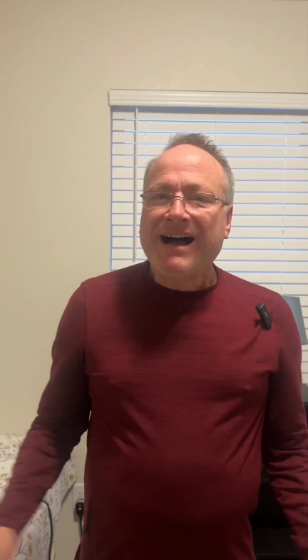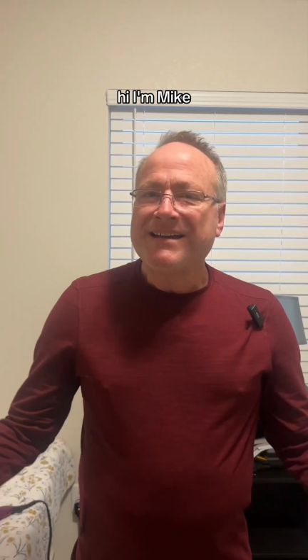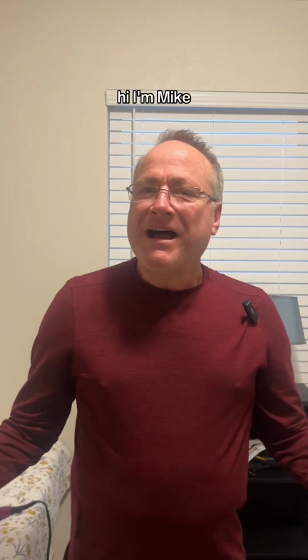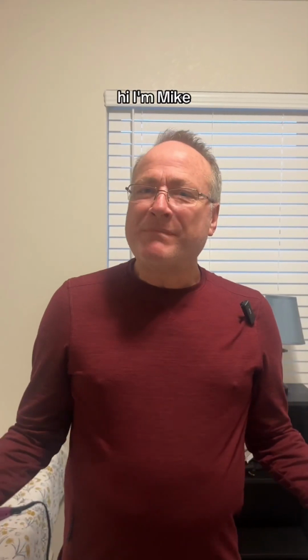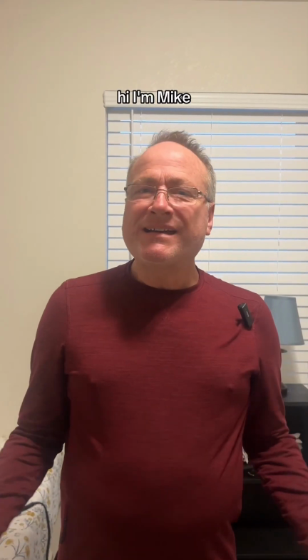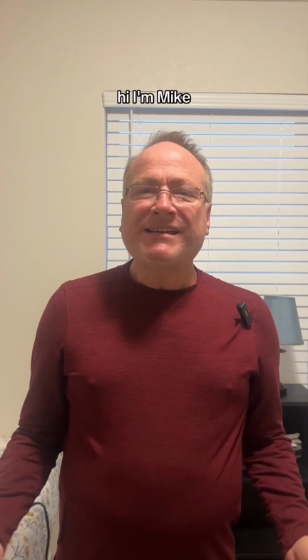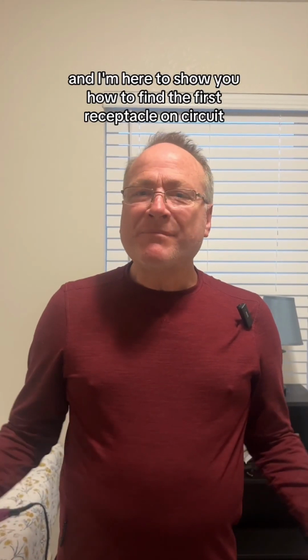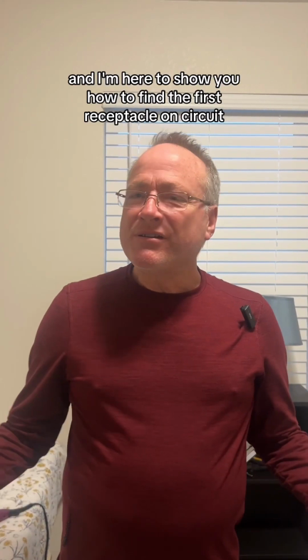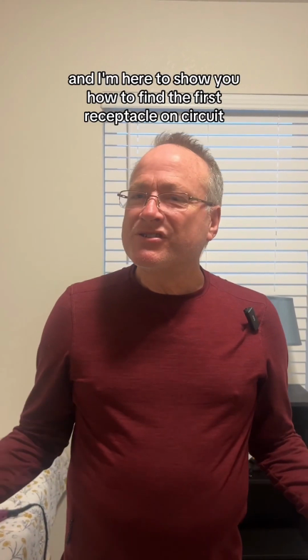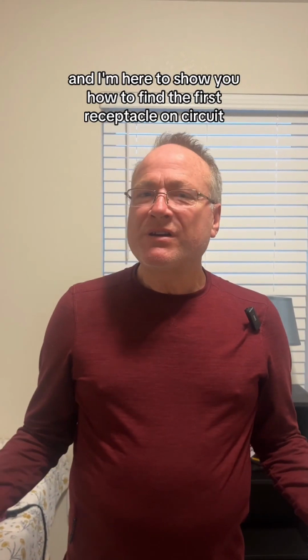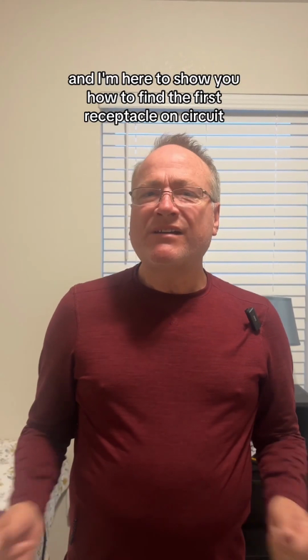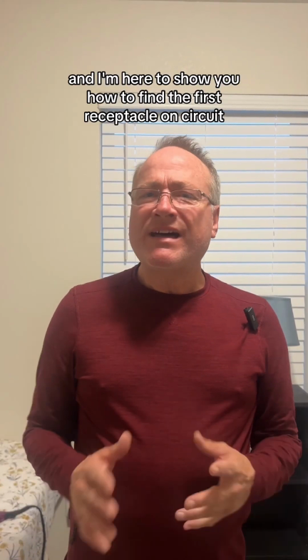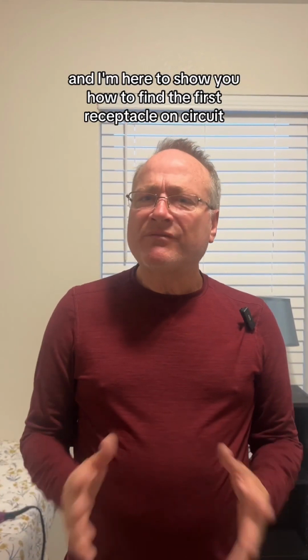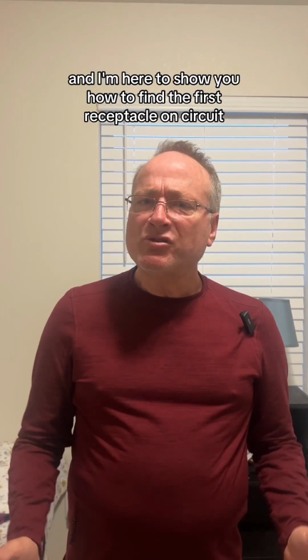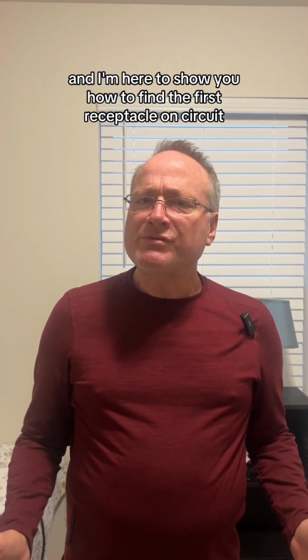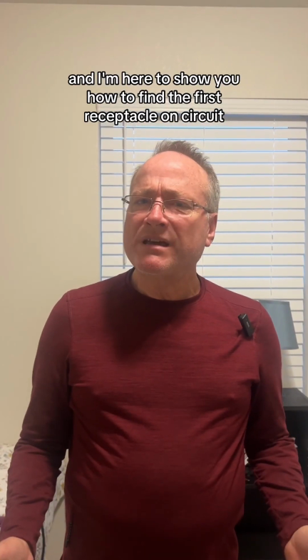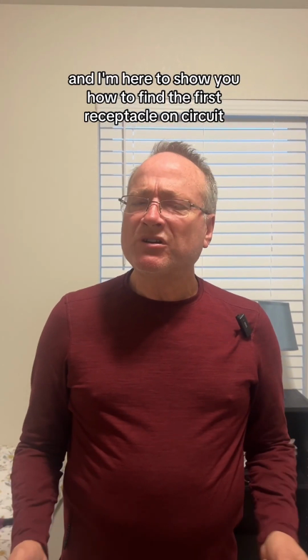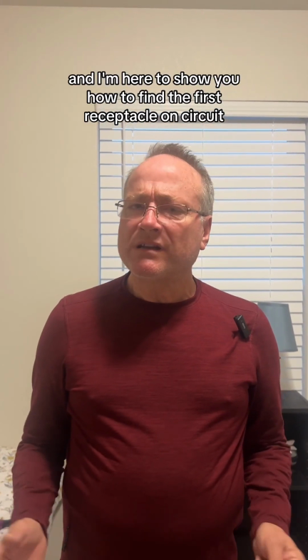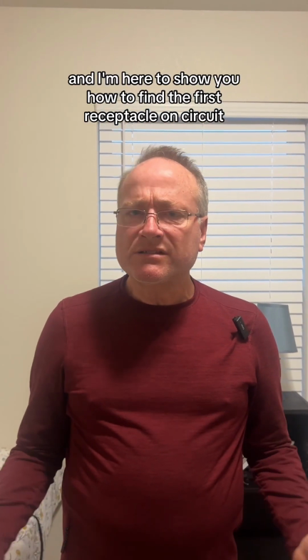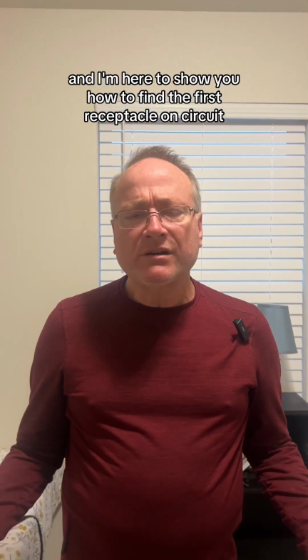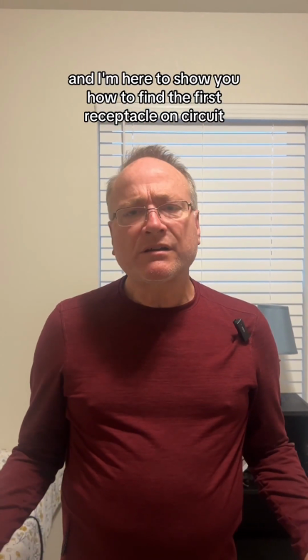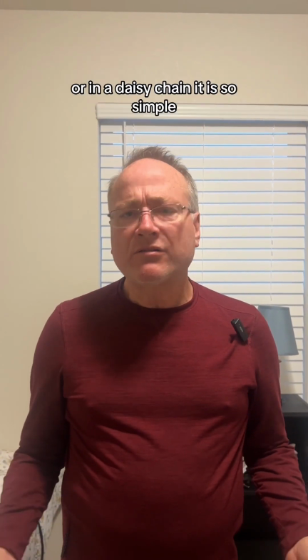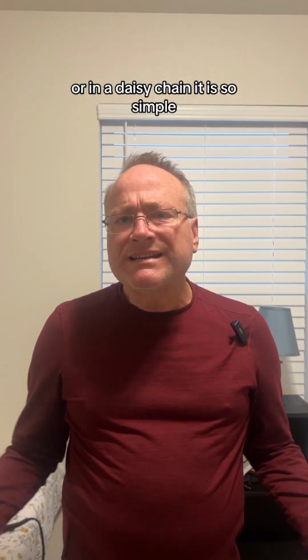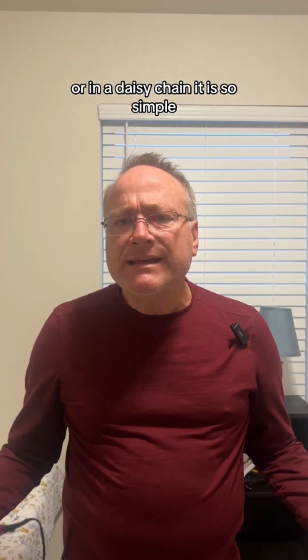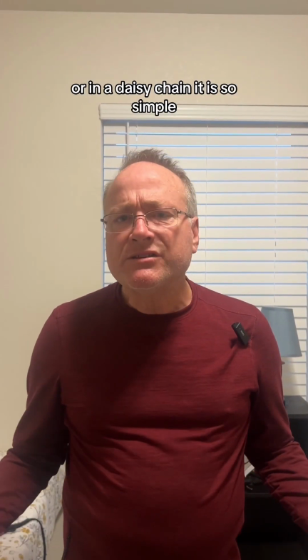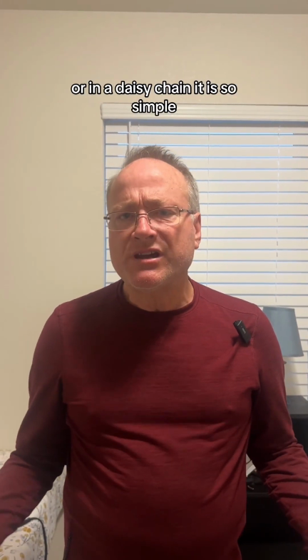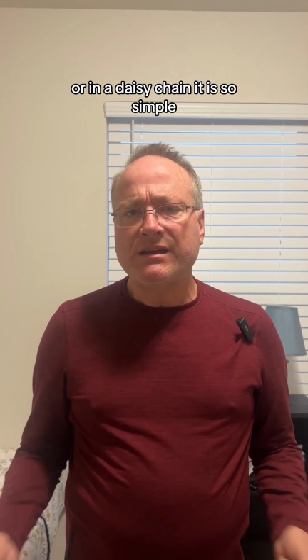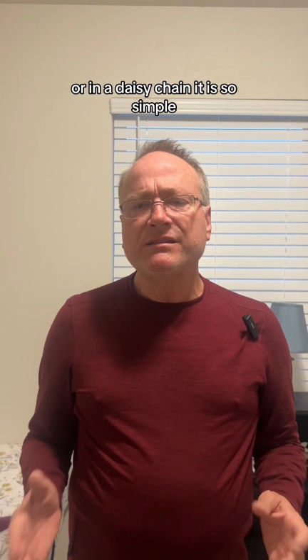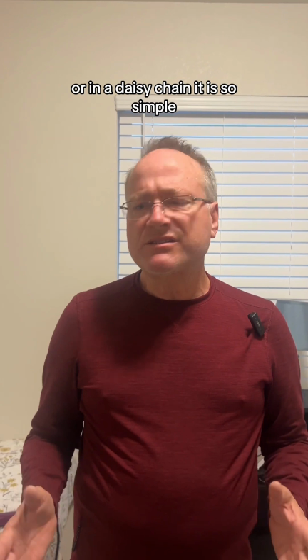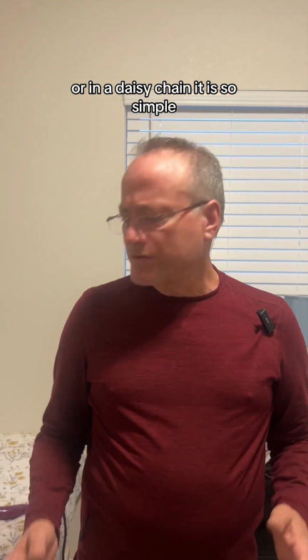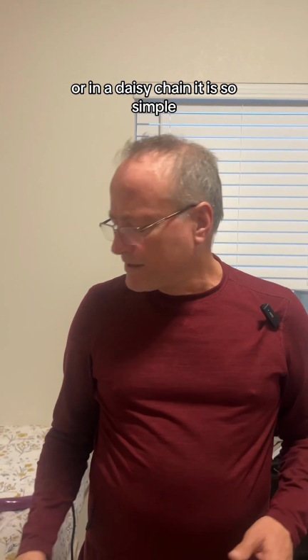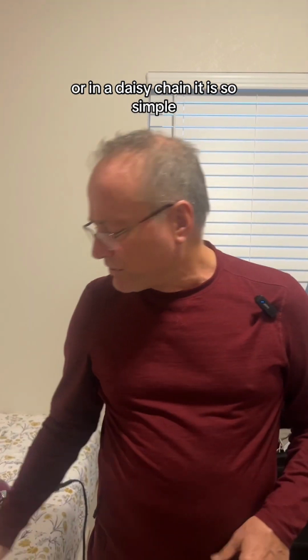Hi, I'm Mike and I'm here to show you how to find the first receptacle in a circuit or in a daisy chain. It is so simple.